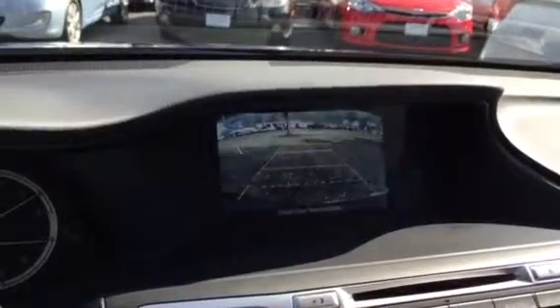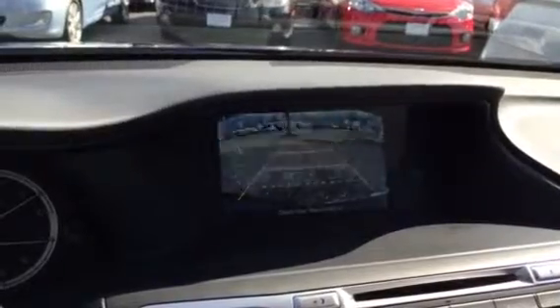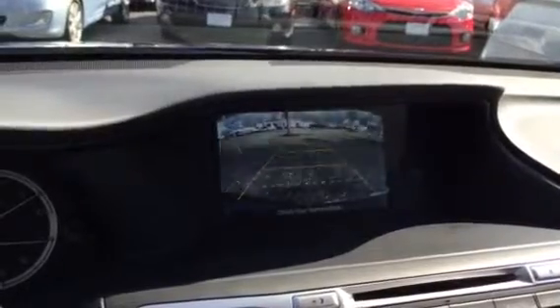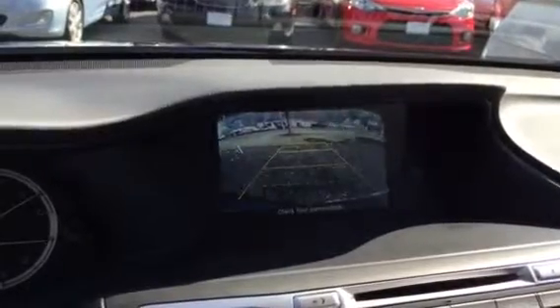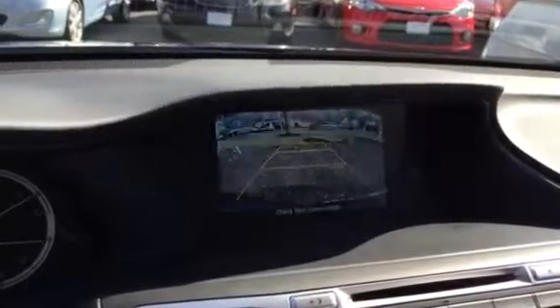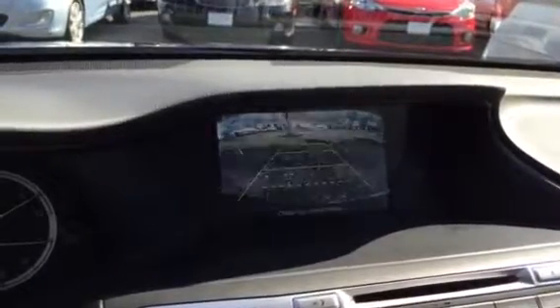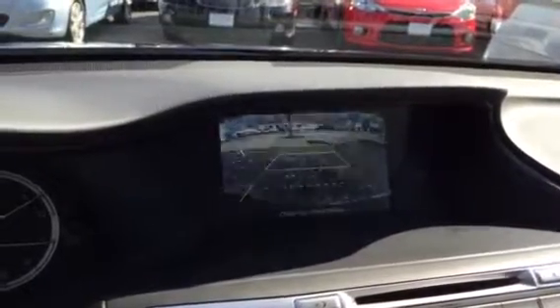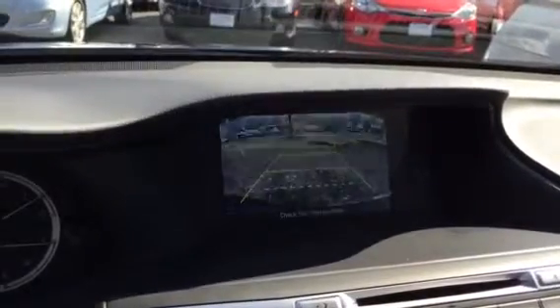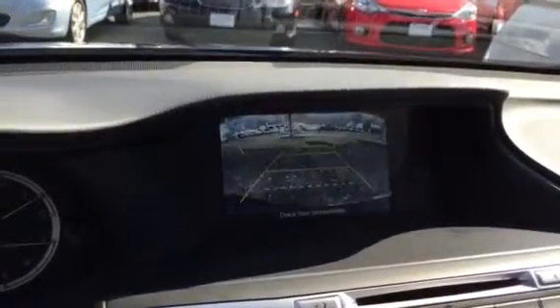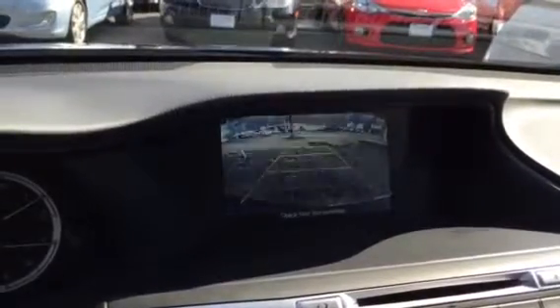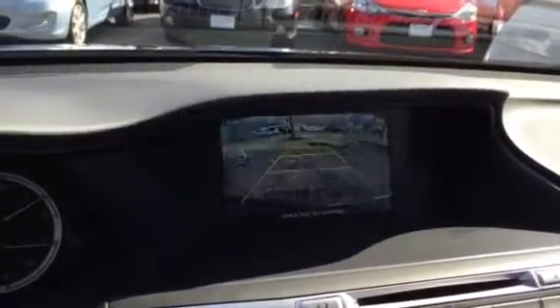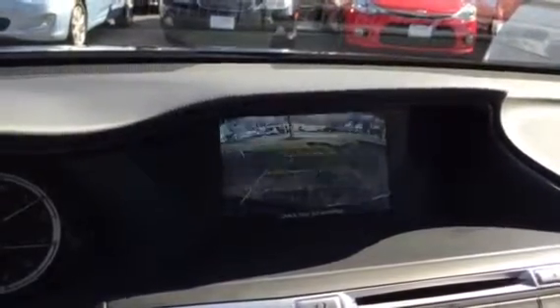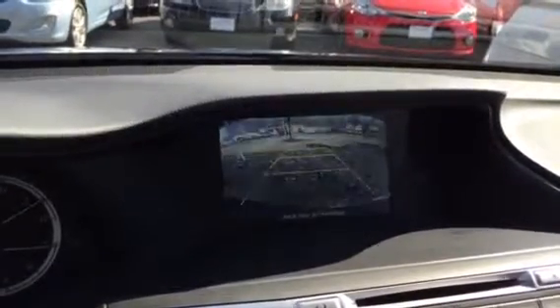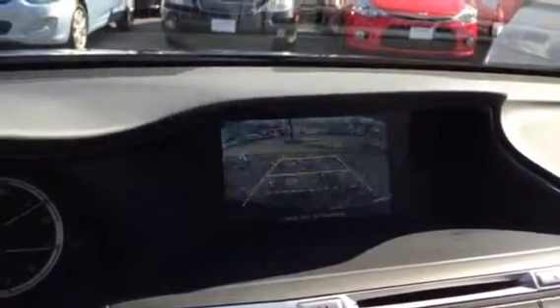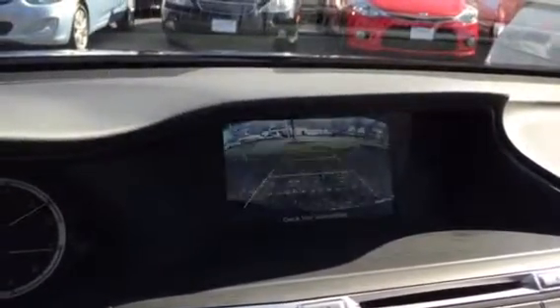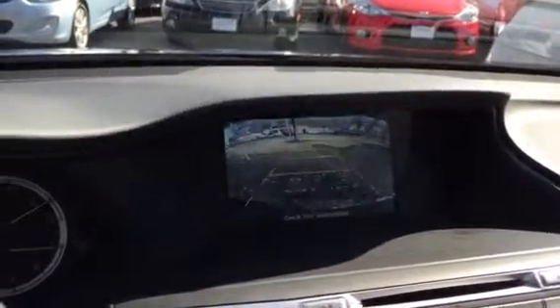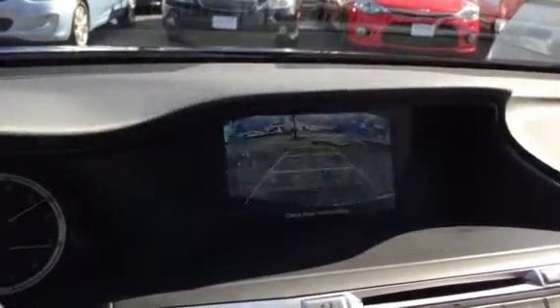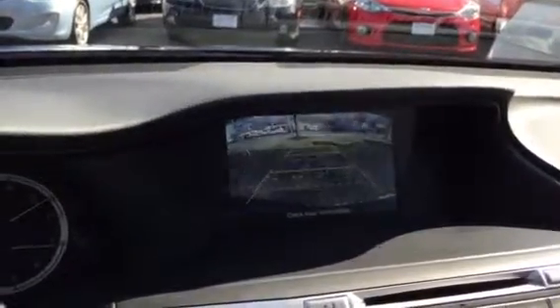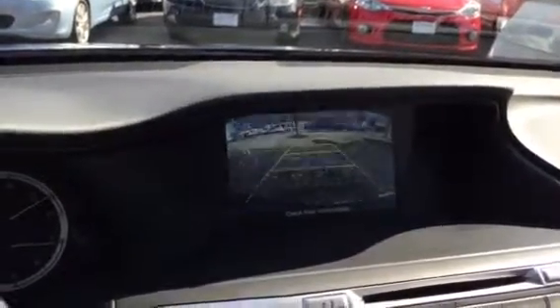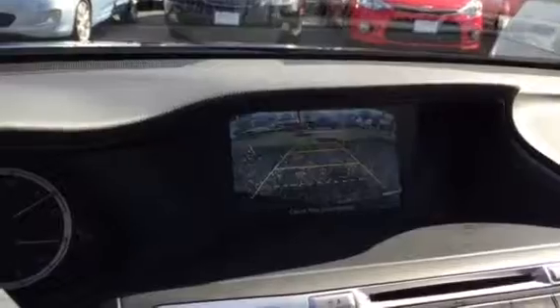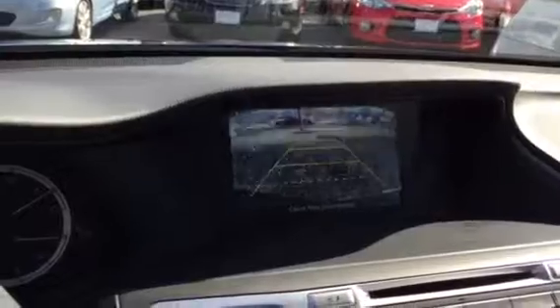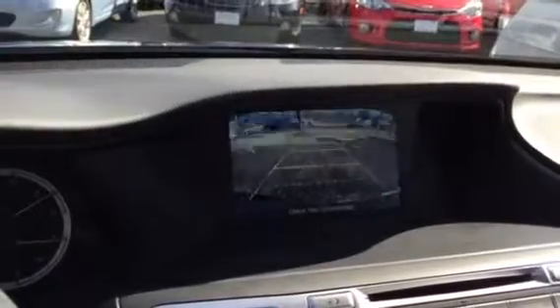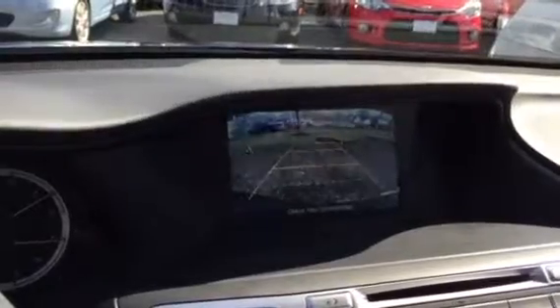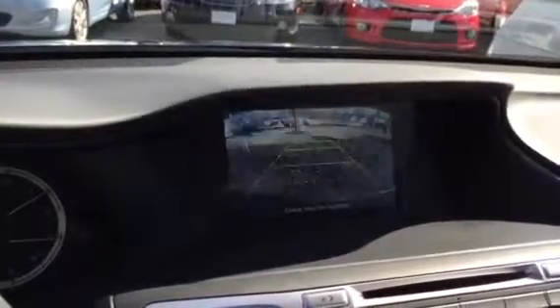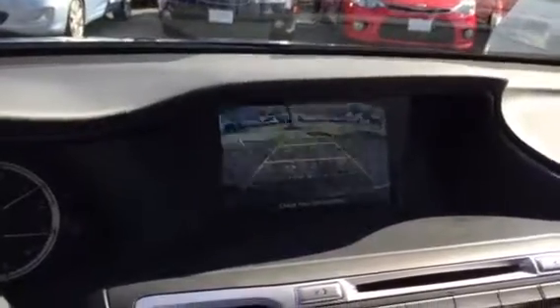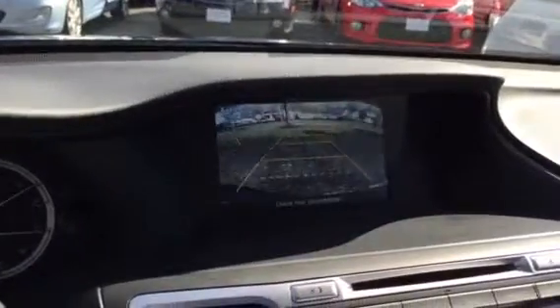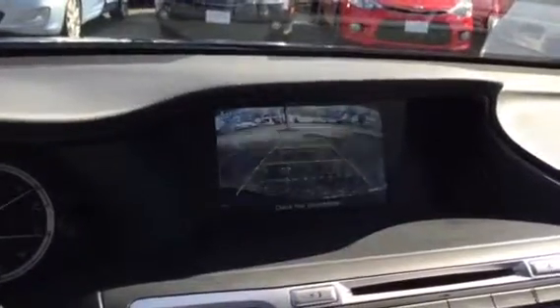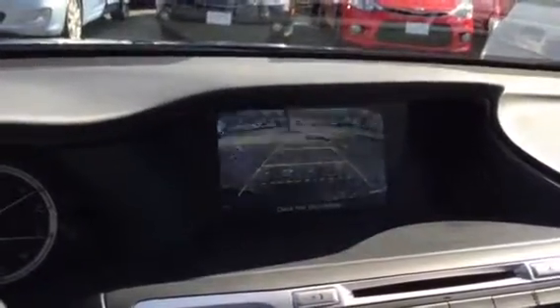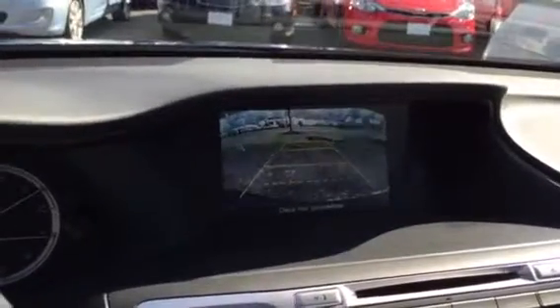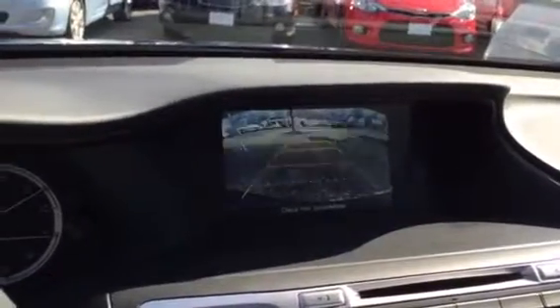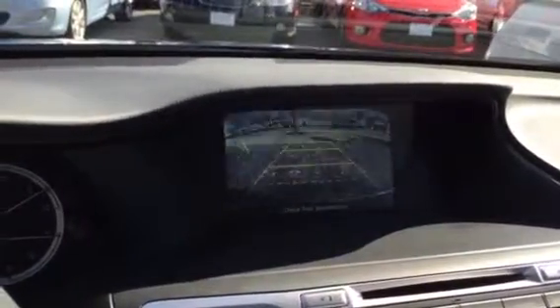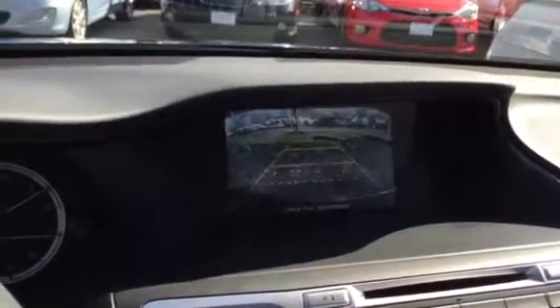The next solid line means you're probably two feet away, and so on — four and six feet. Those lines on the sides tell you how wide your vehicle is.